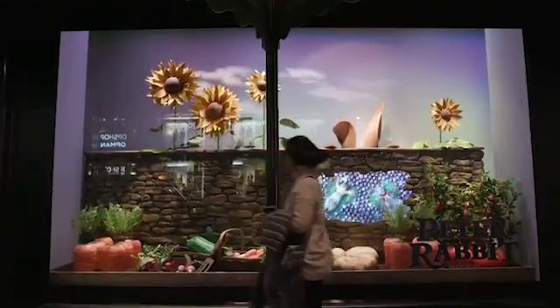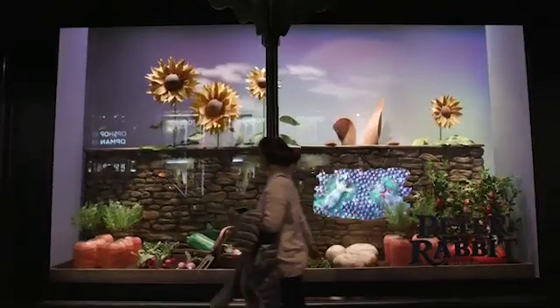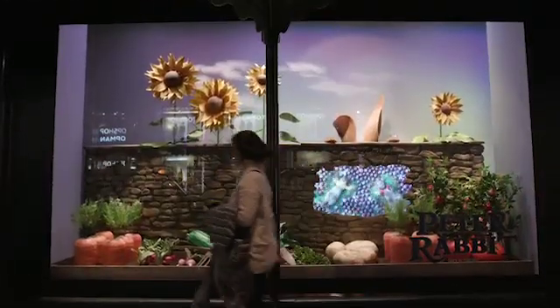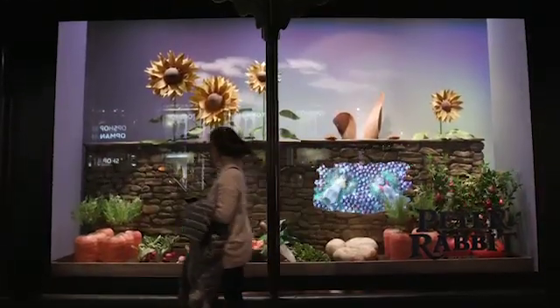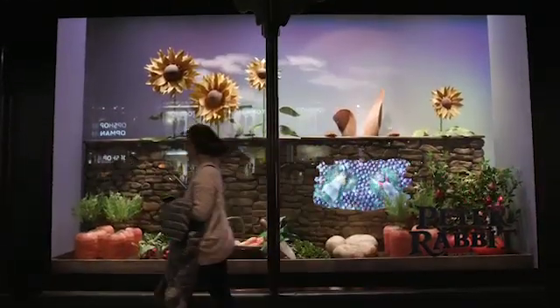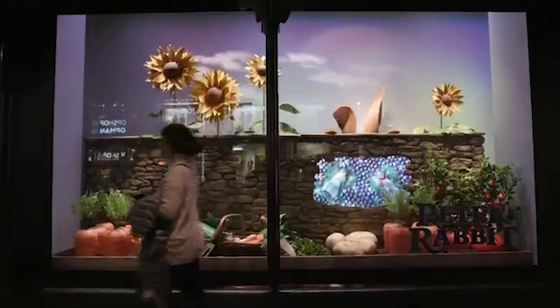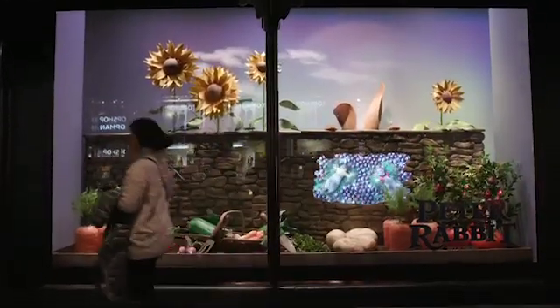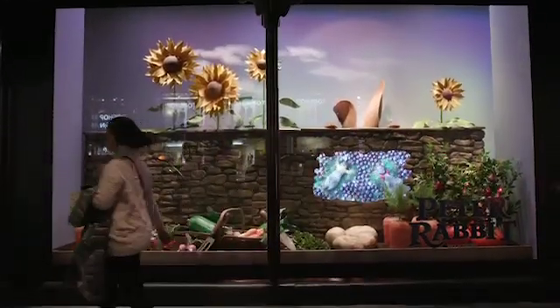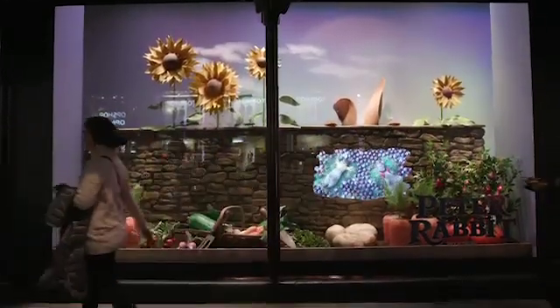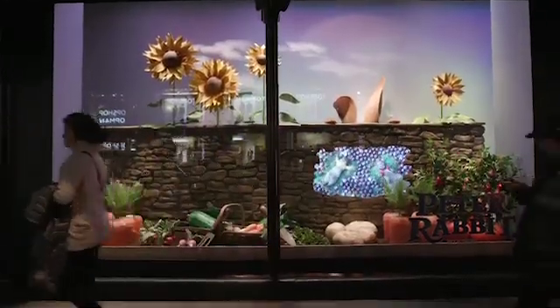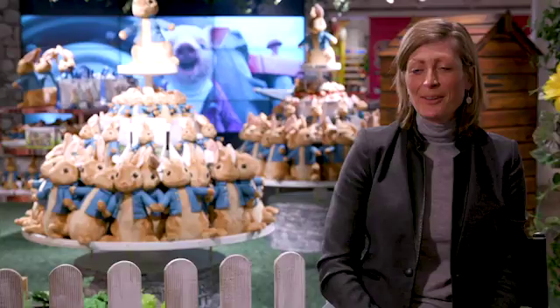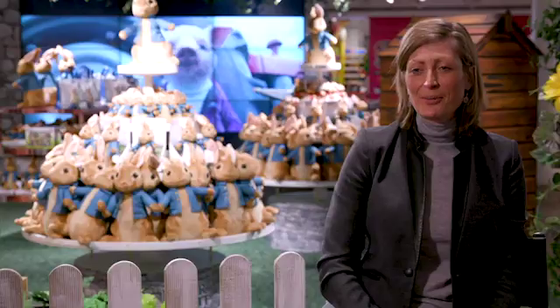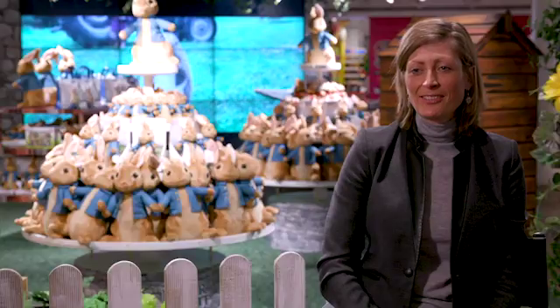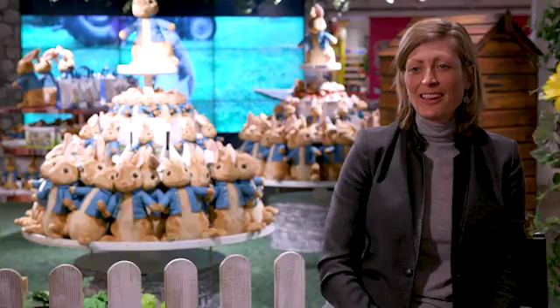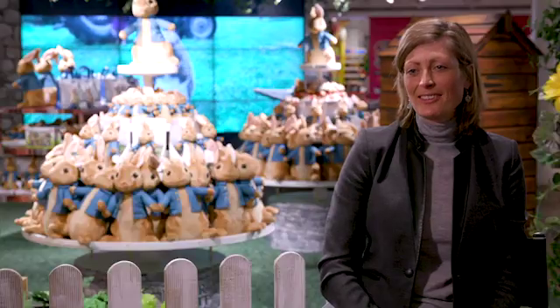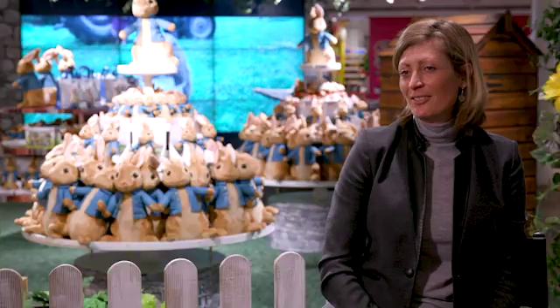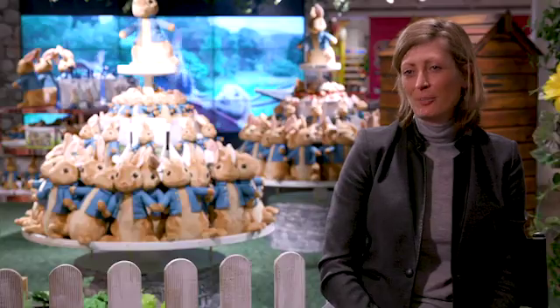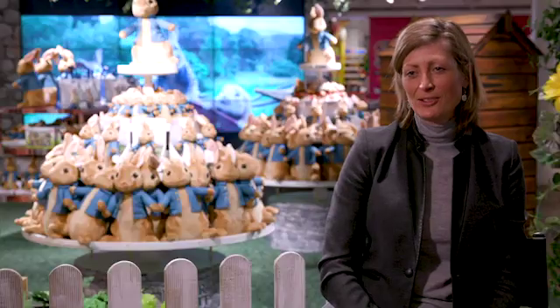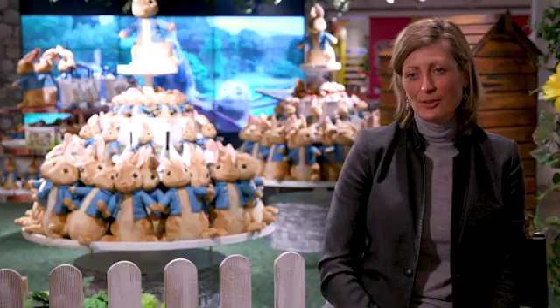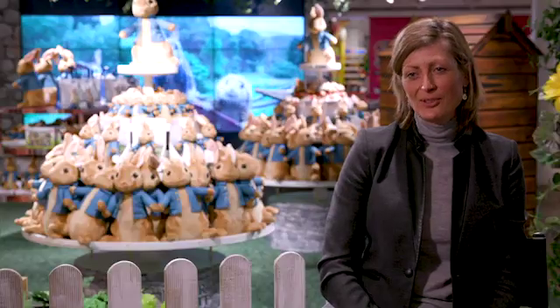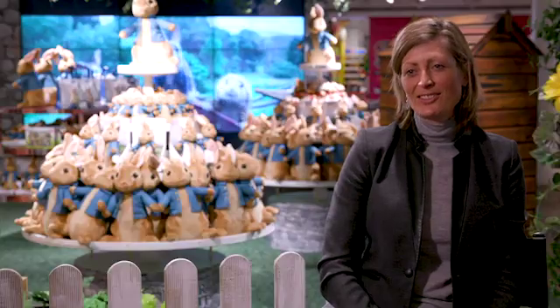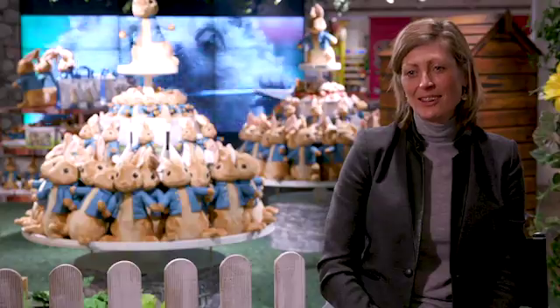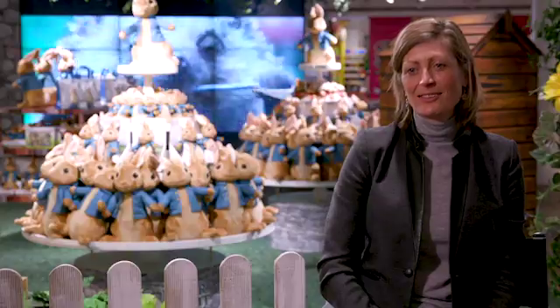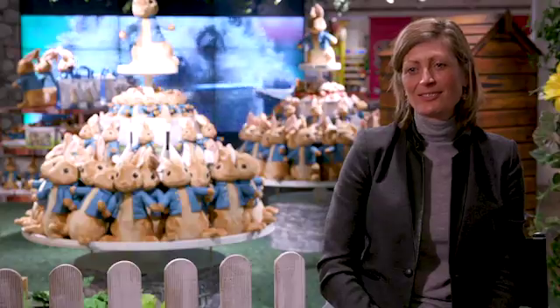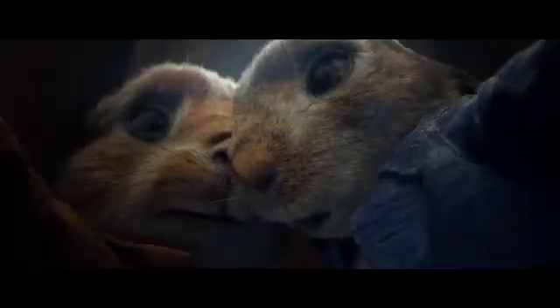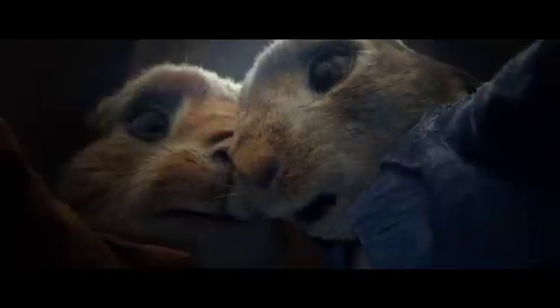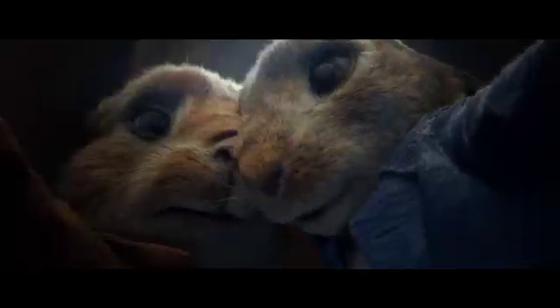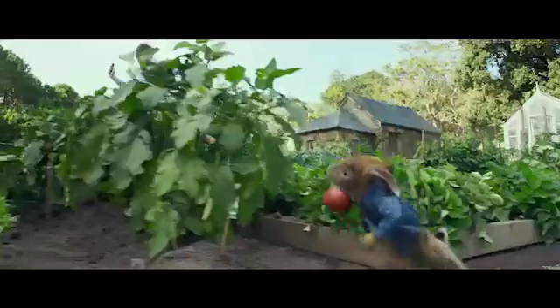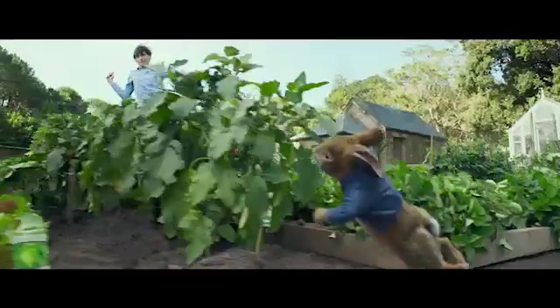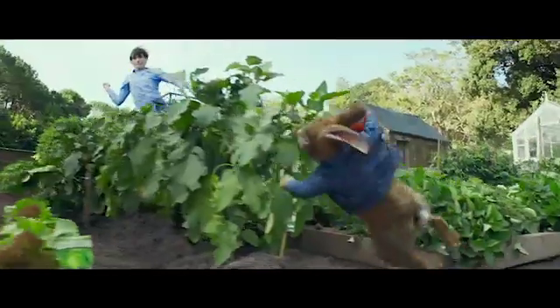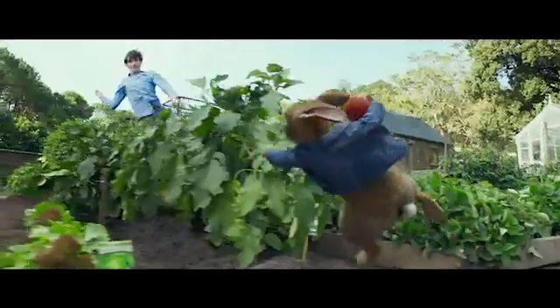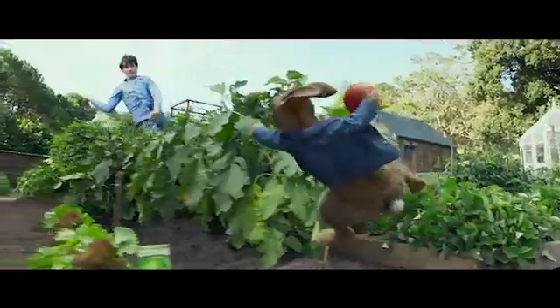The film is so much fun. It brings the characters of Beatrix Potter to life. No guts, no glory.